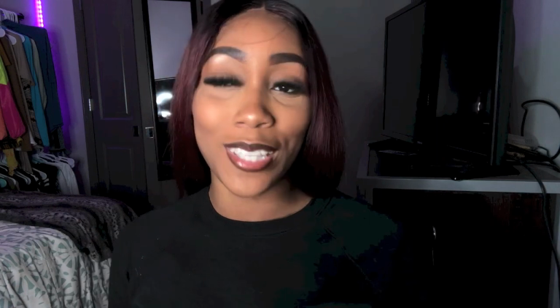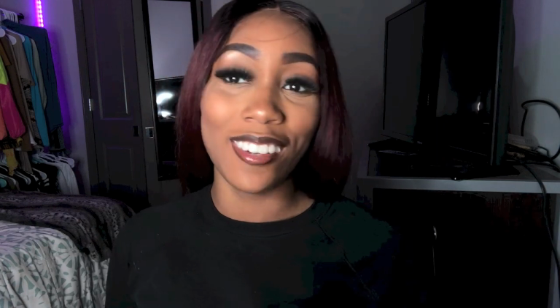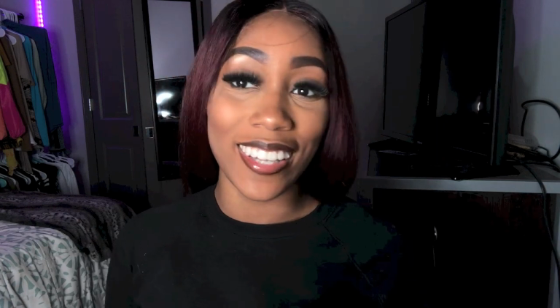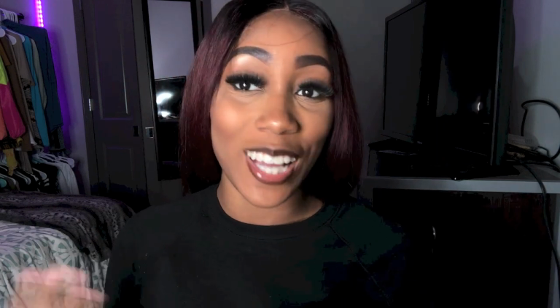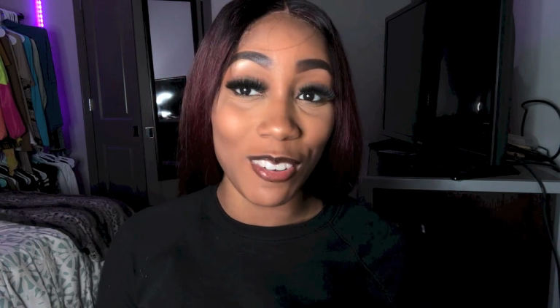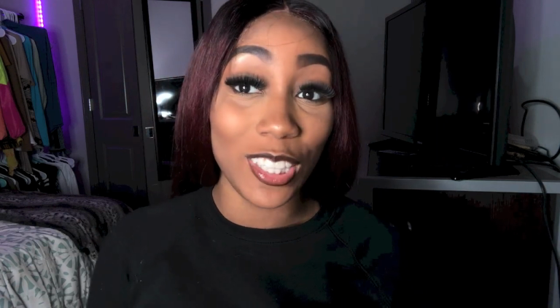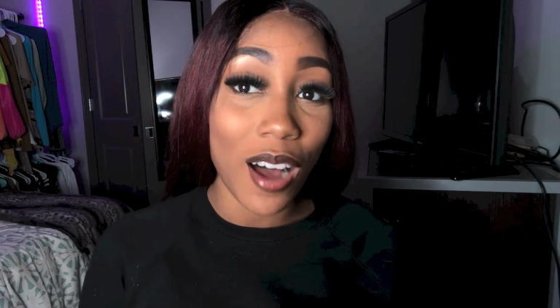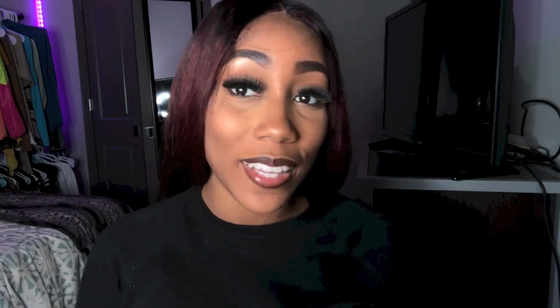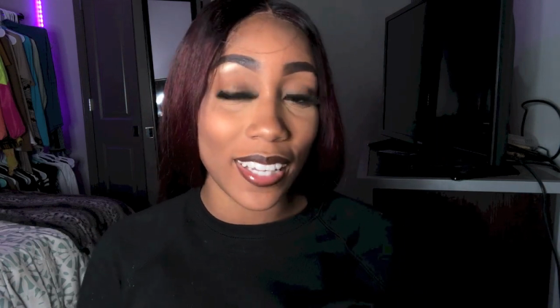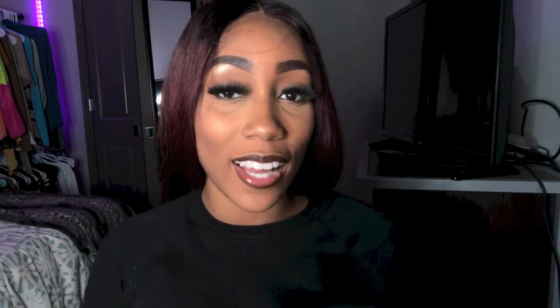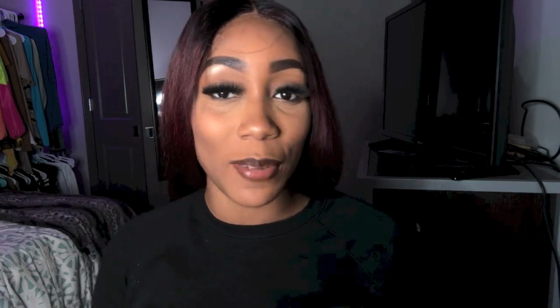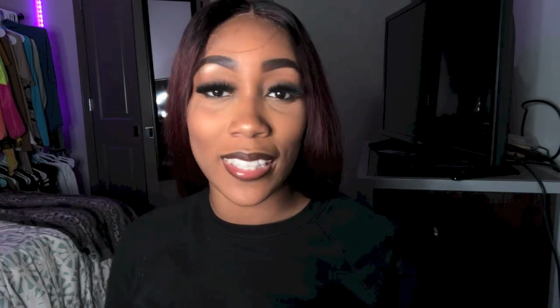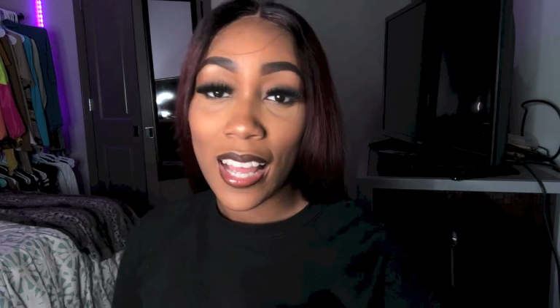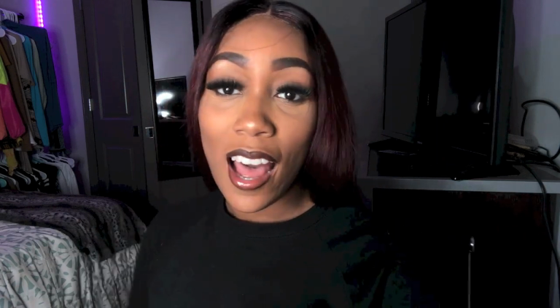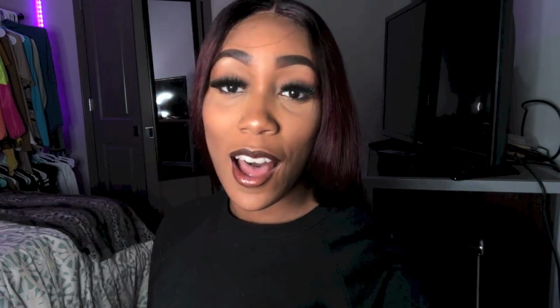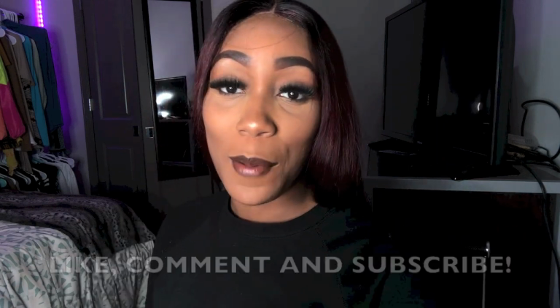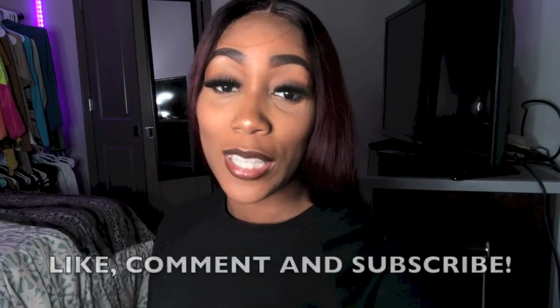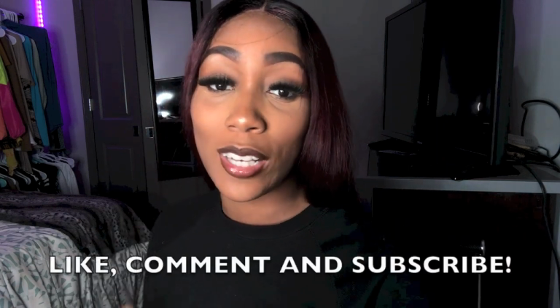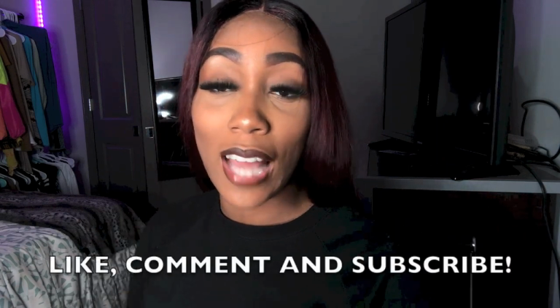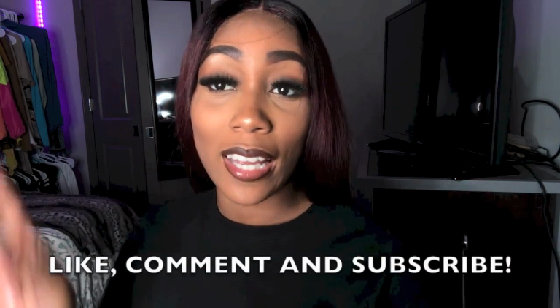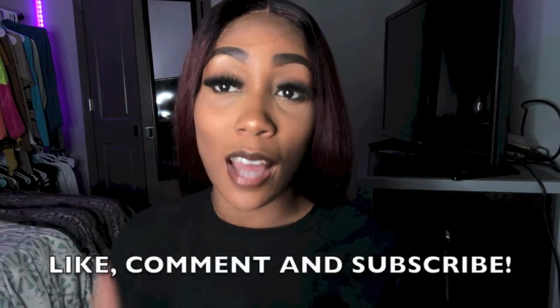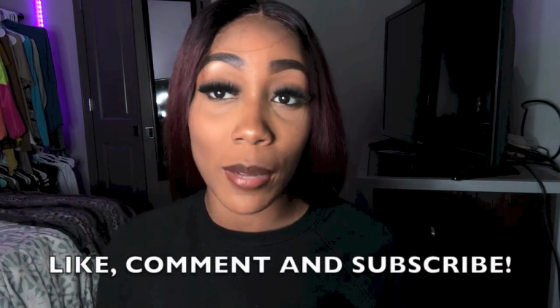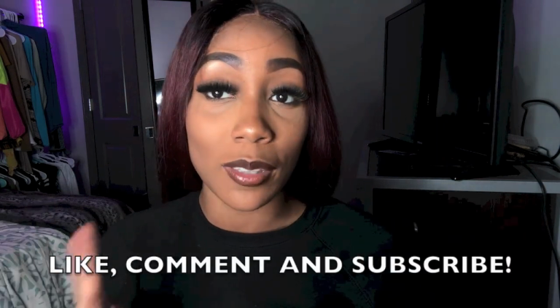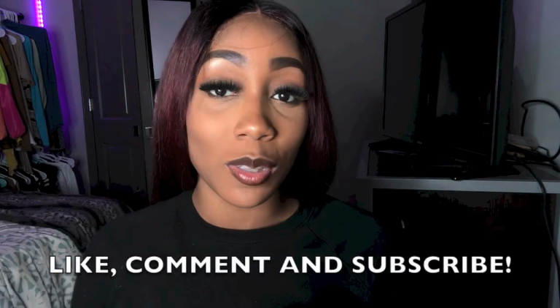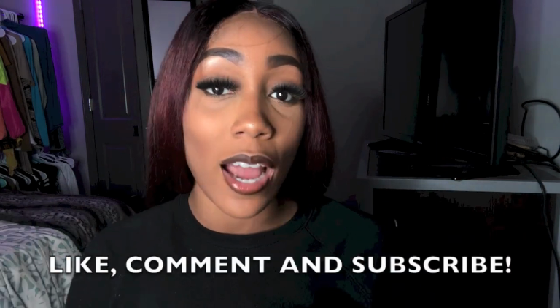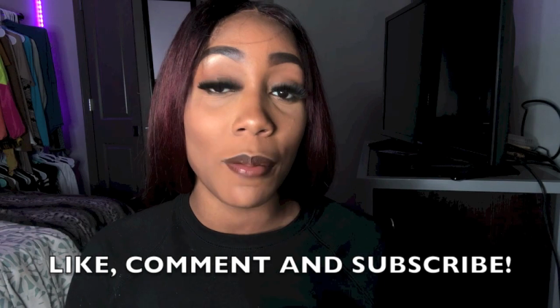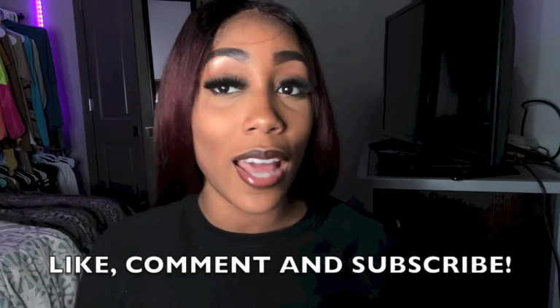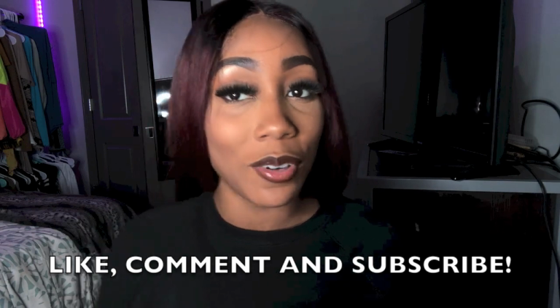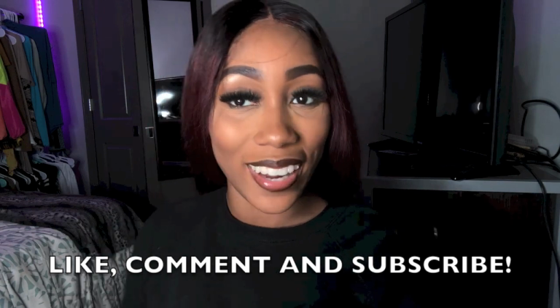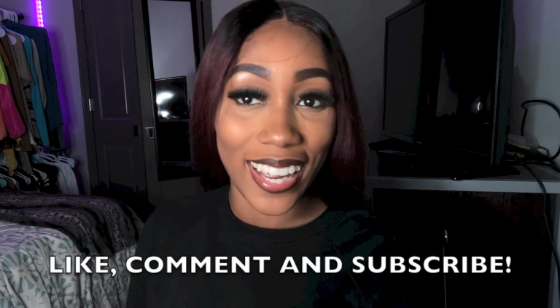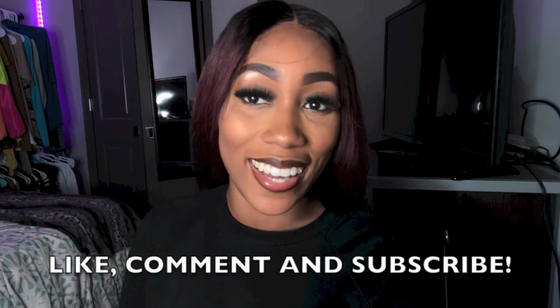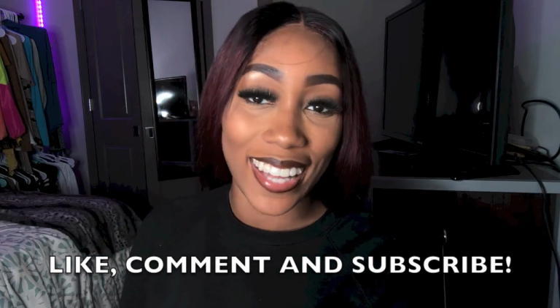Make sure you all tell me what you think in the comments. Make sure to like, comment, and subscribe. Have a great day, you guys!